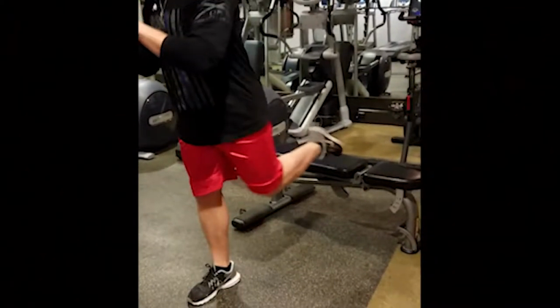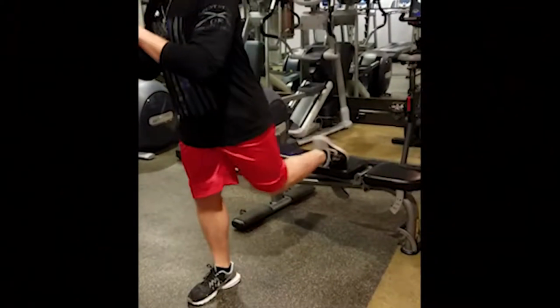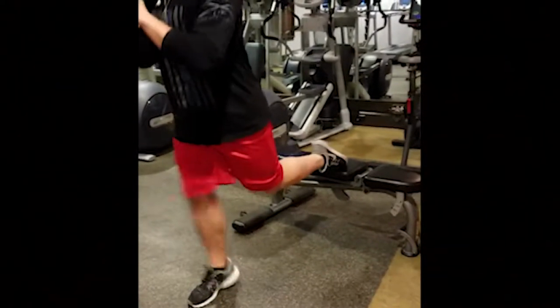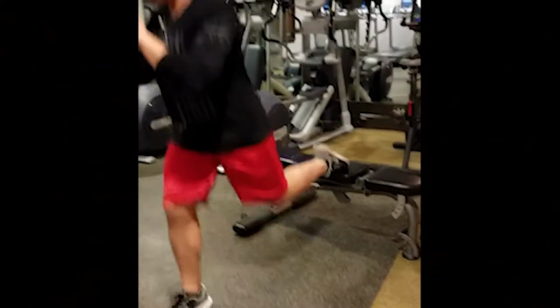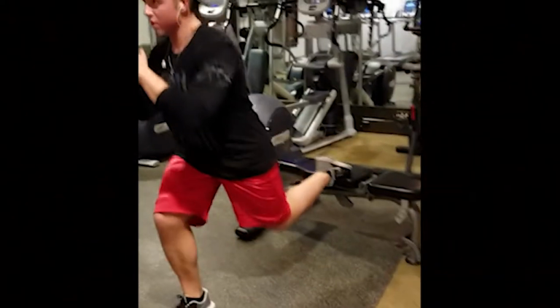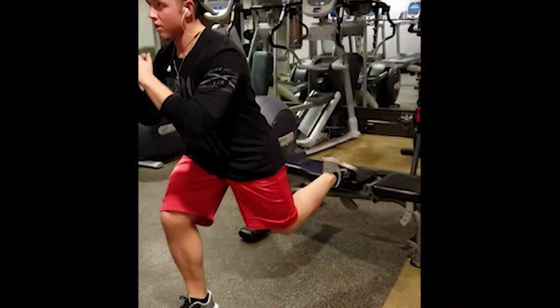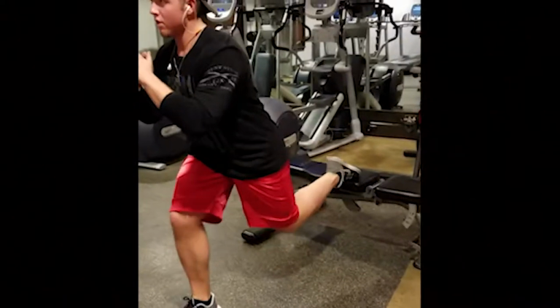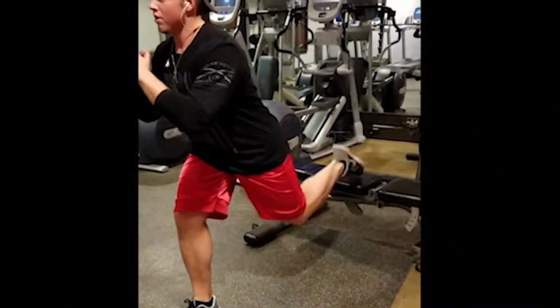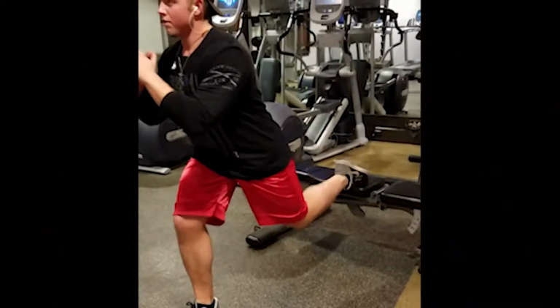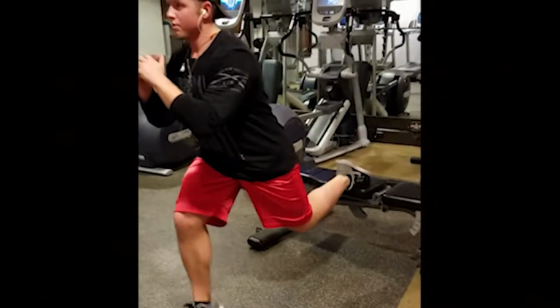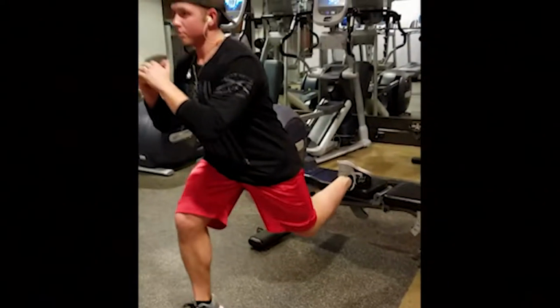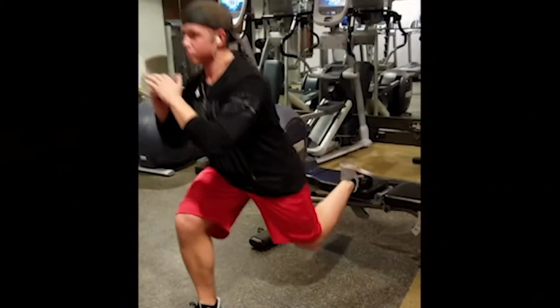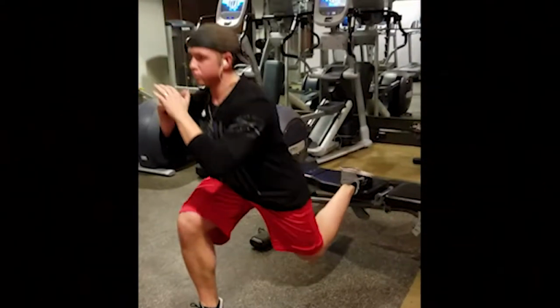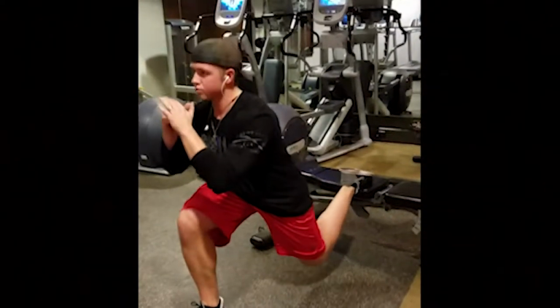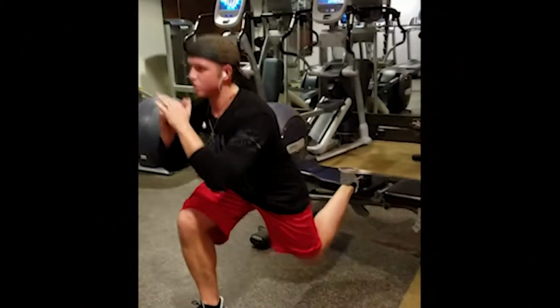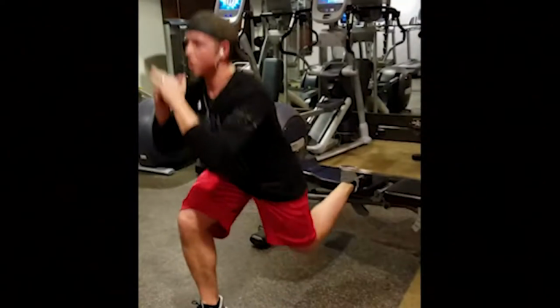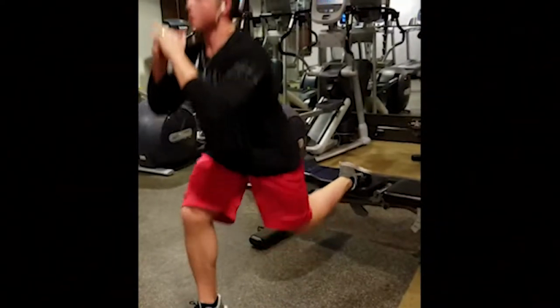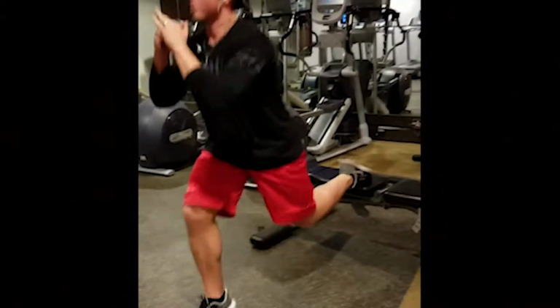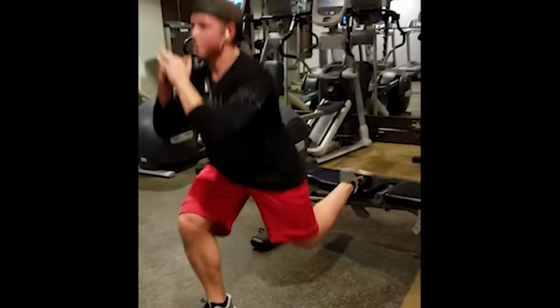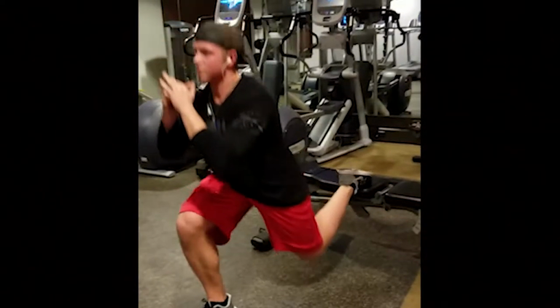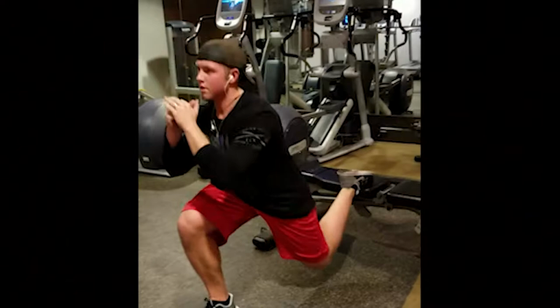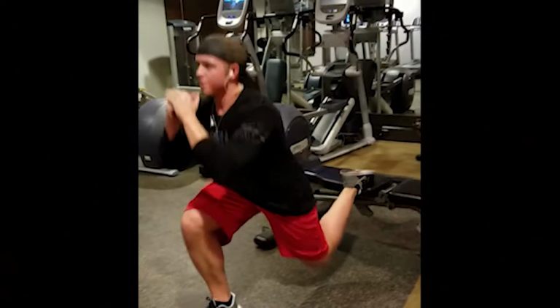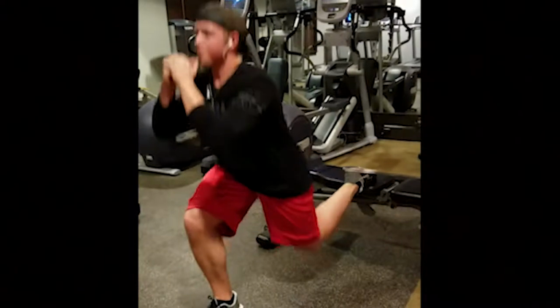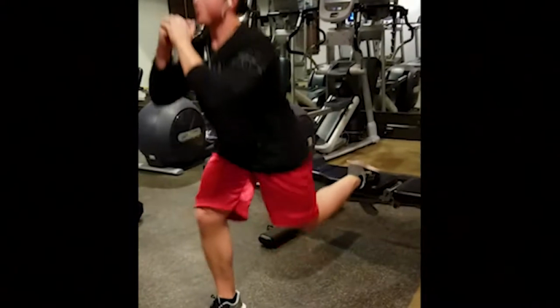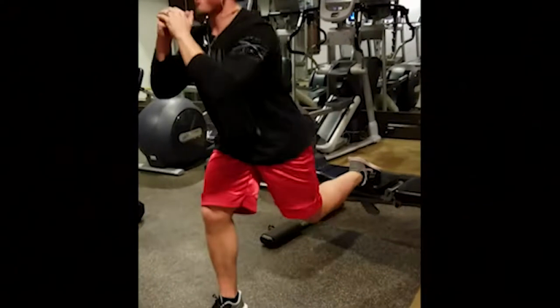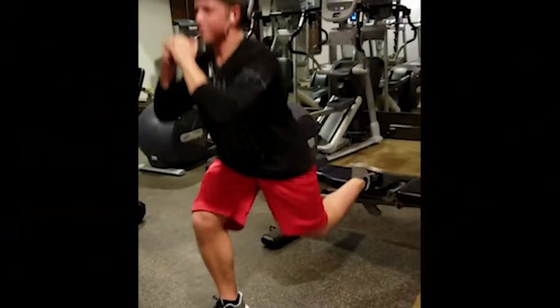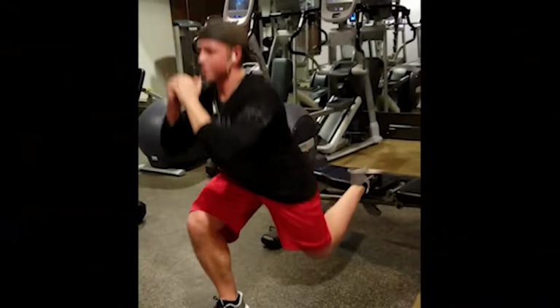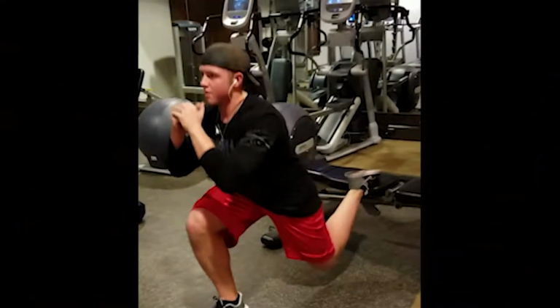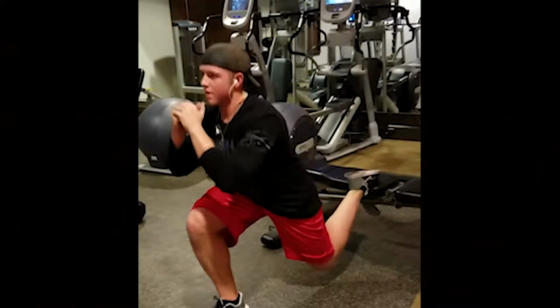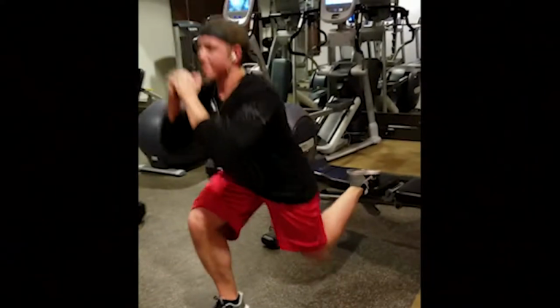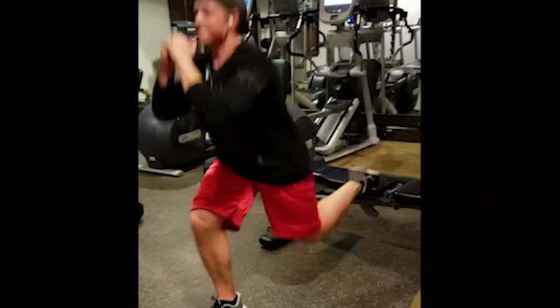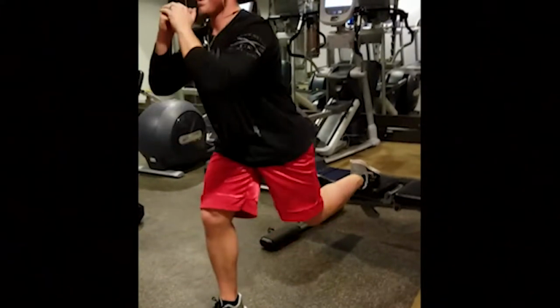No cardio acceleration in between the sets on this. You're just going back and forth, bumping it out.